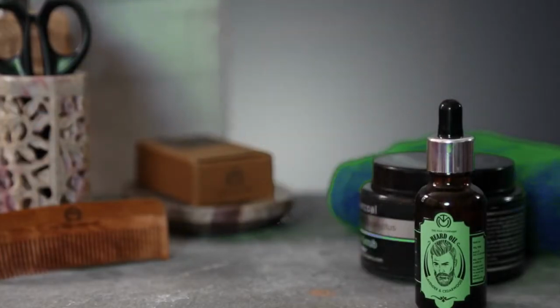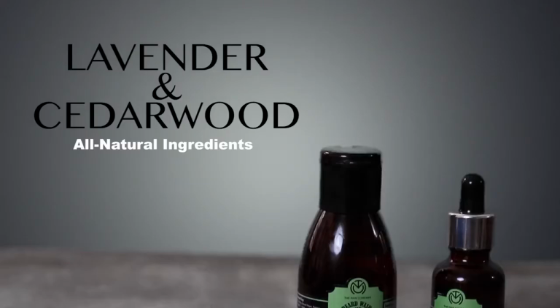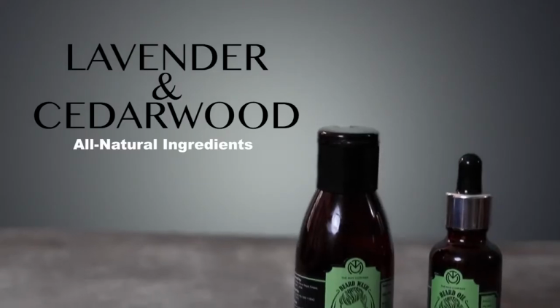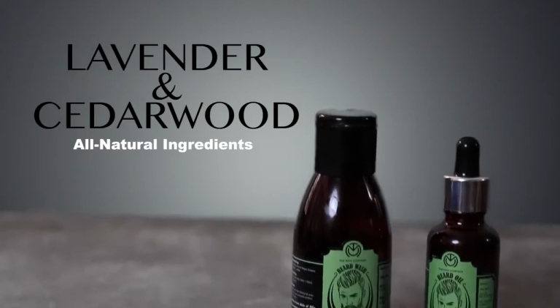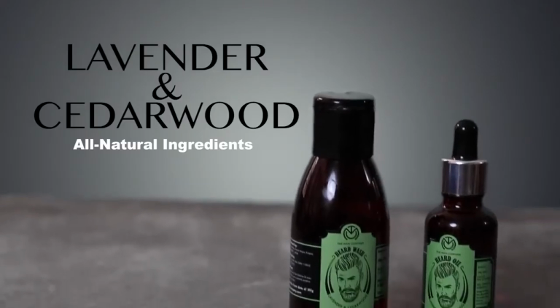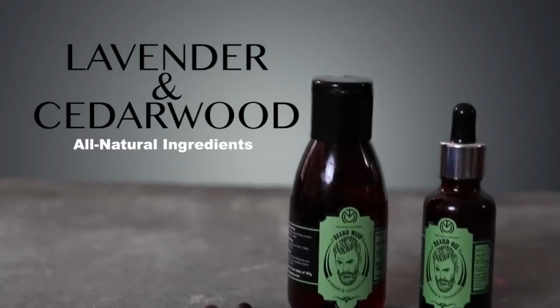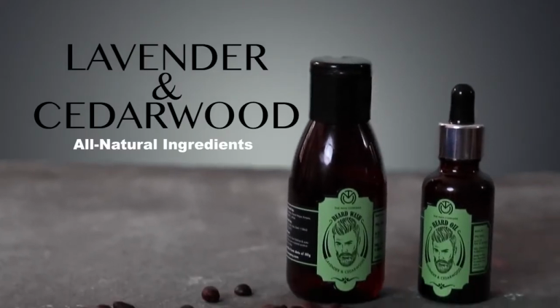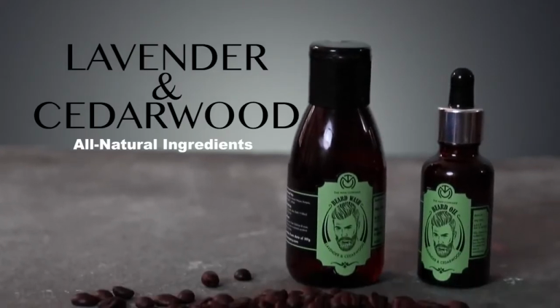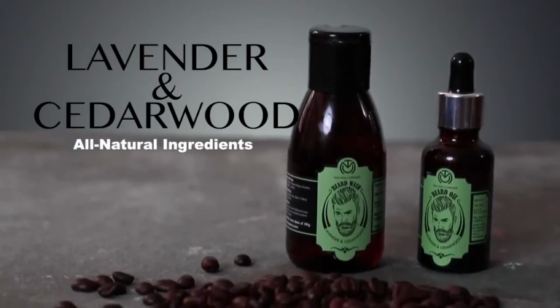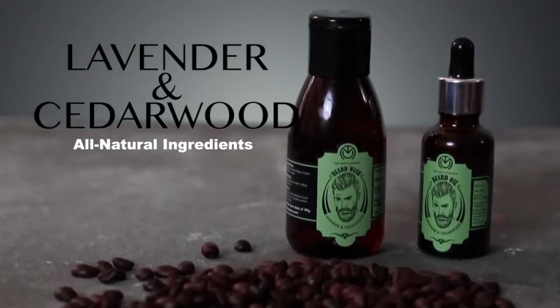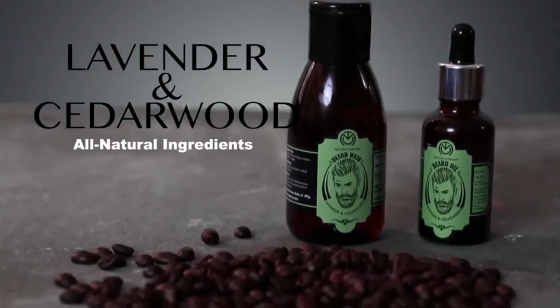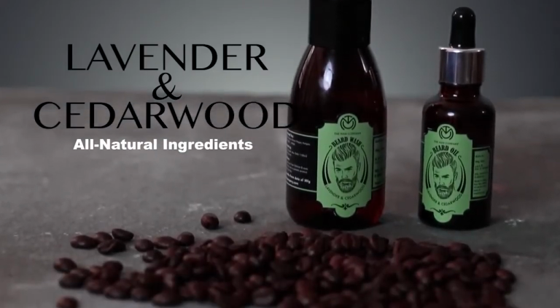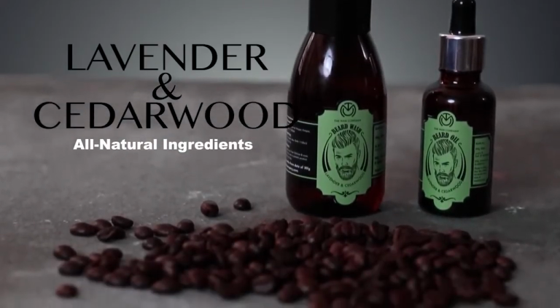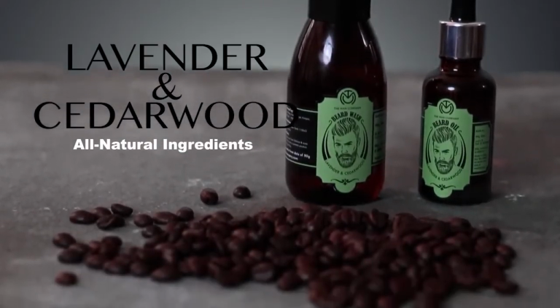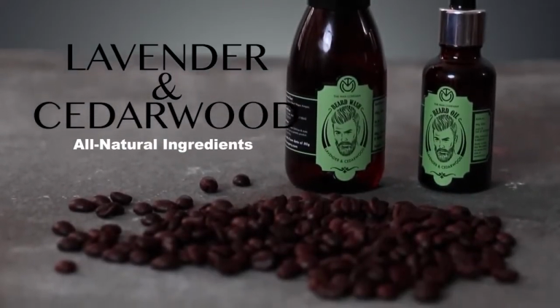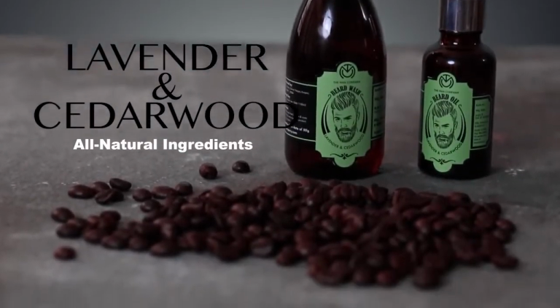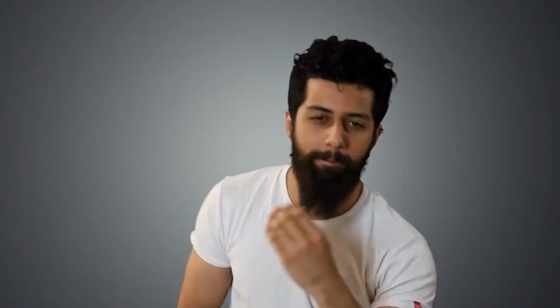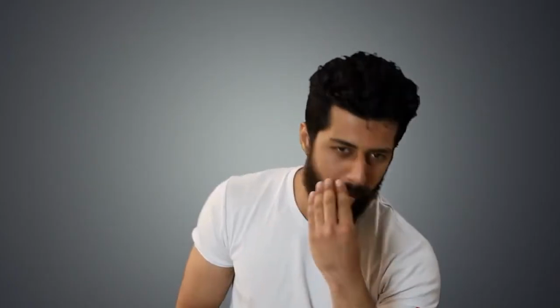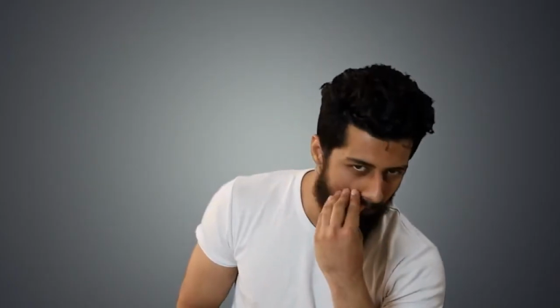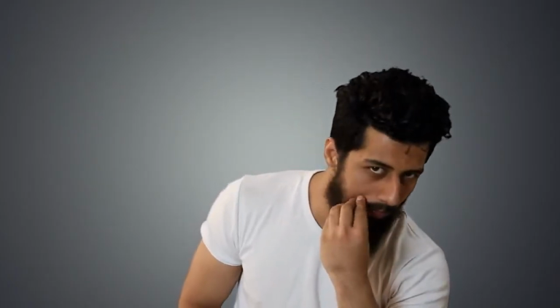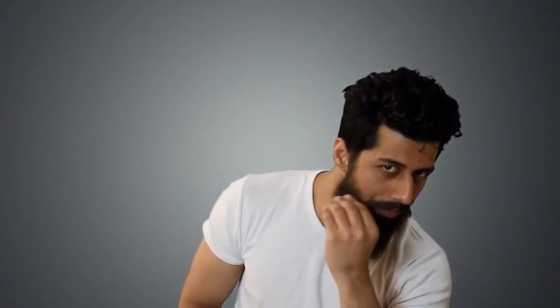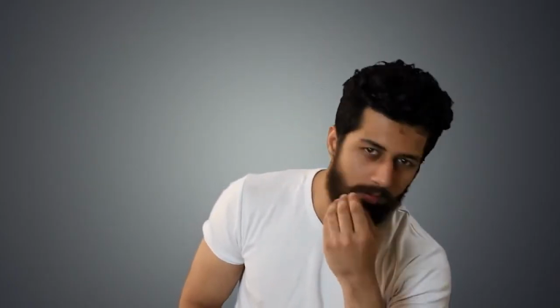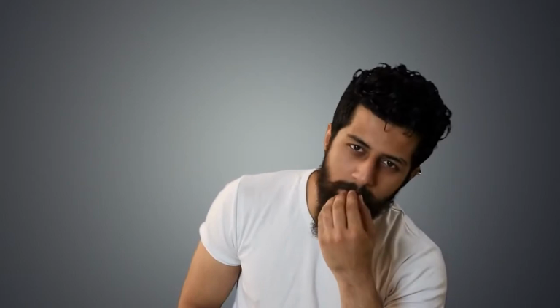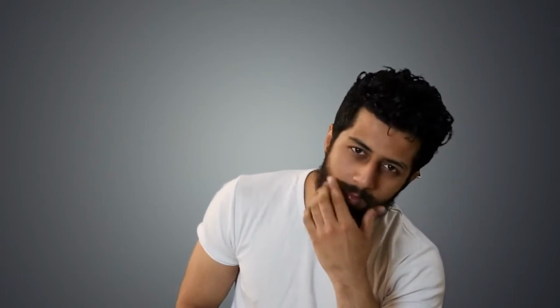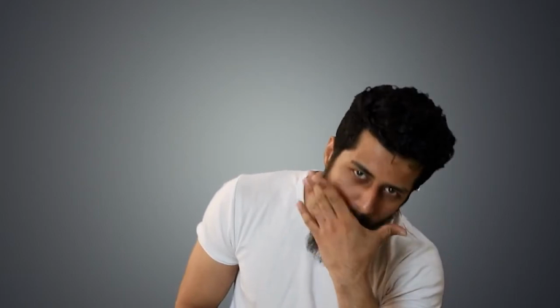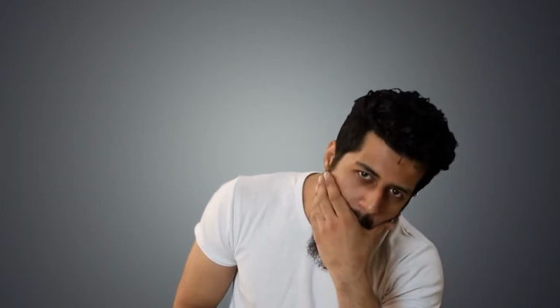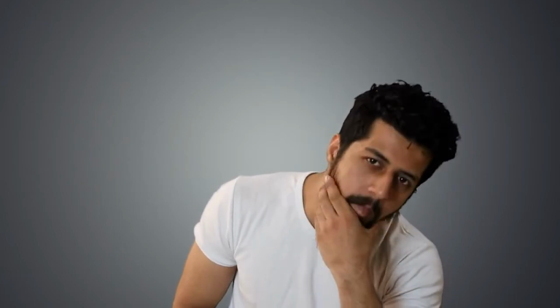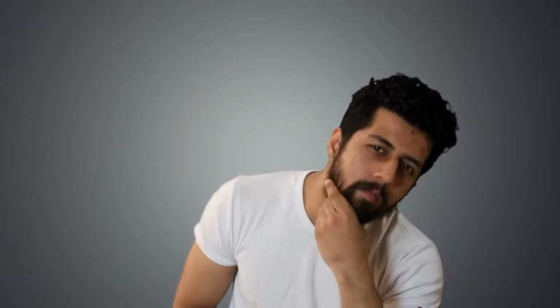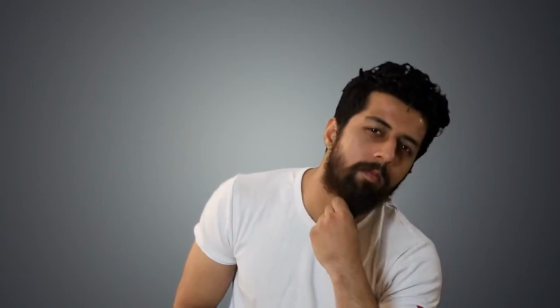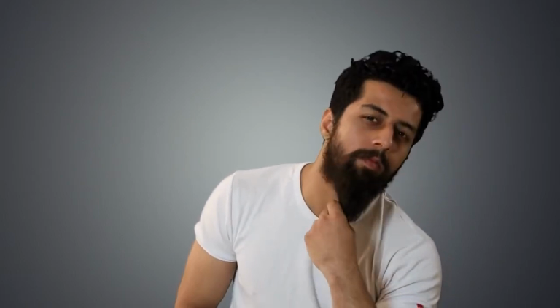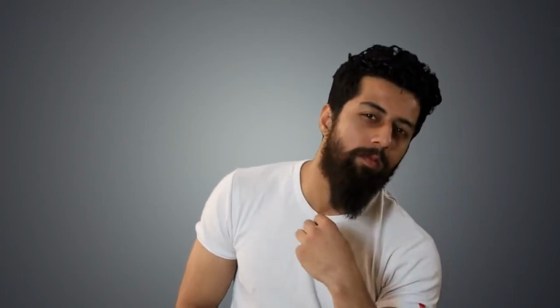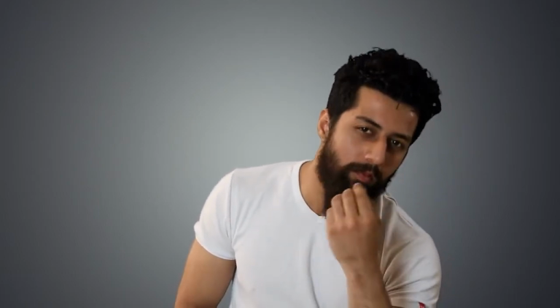Nothing says special quite like our lavender and cedarwood wash. It moisturizes your skin, helps in hair growth, and kills any and all bacteria.